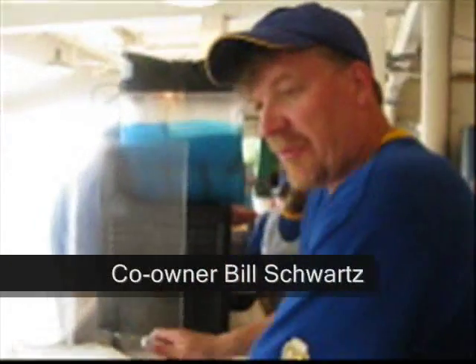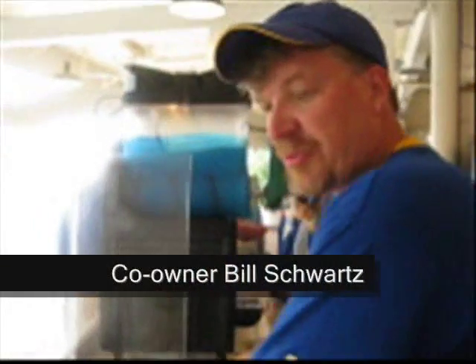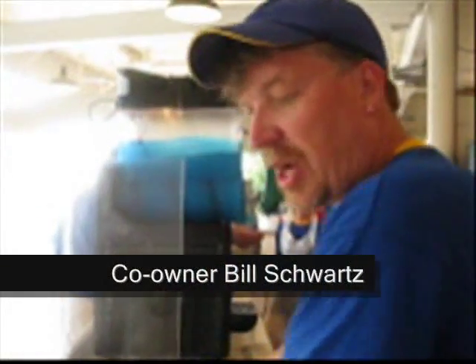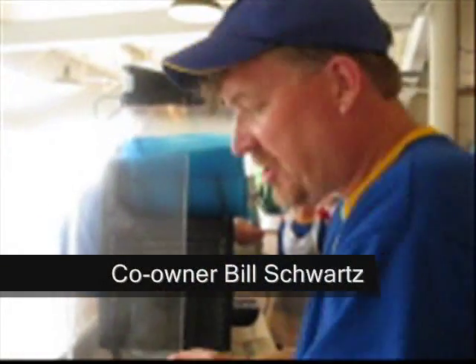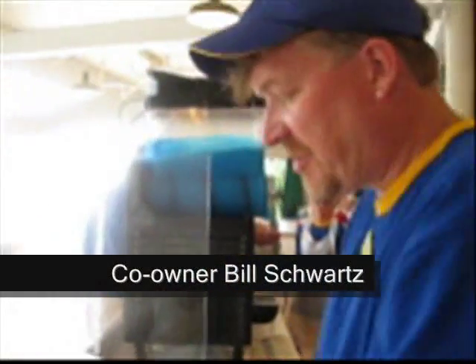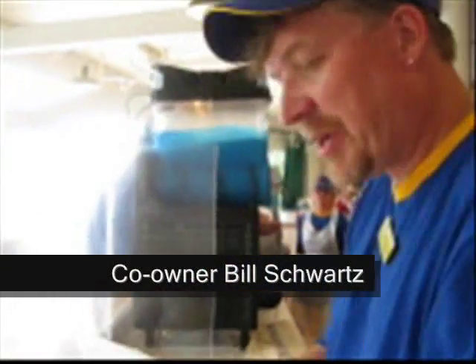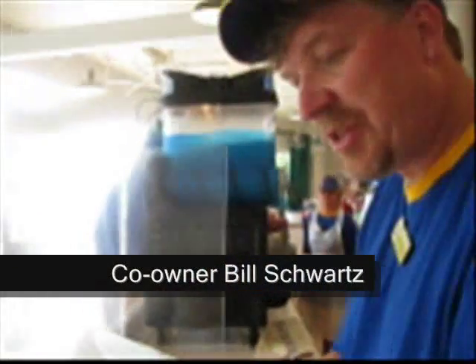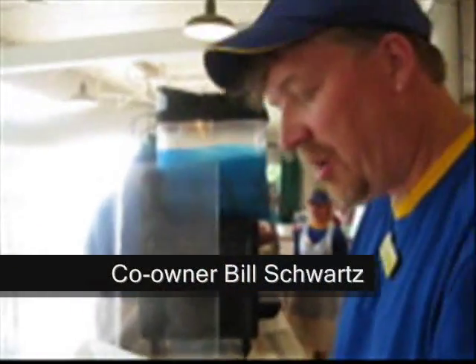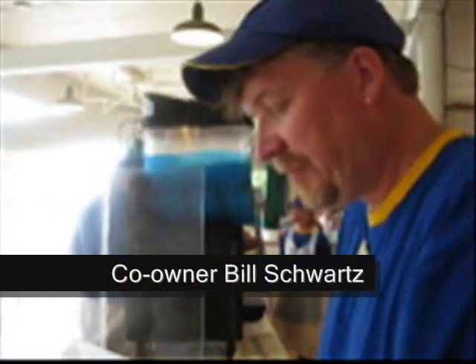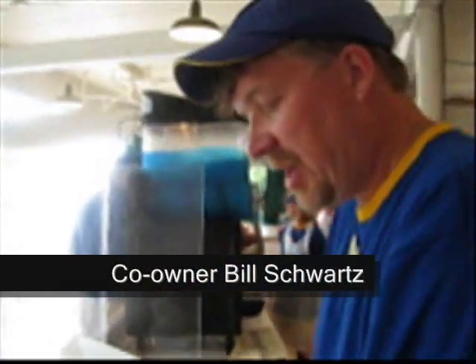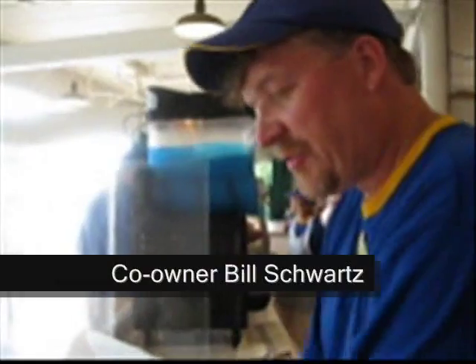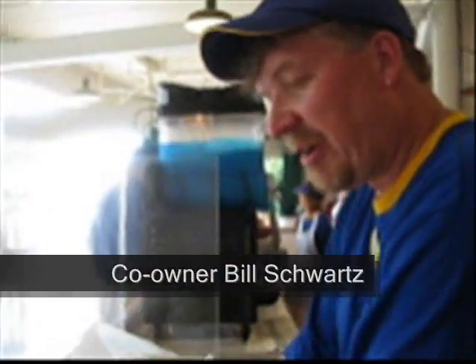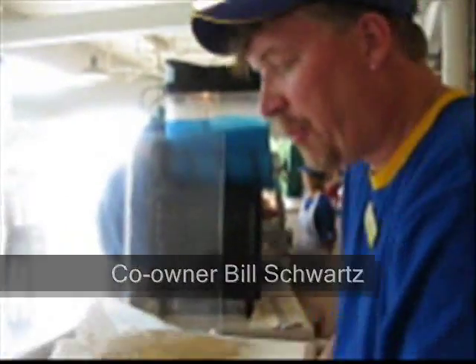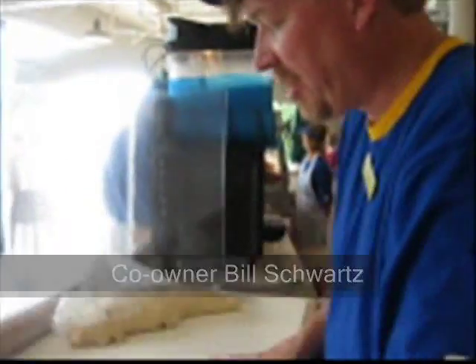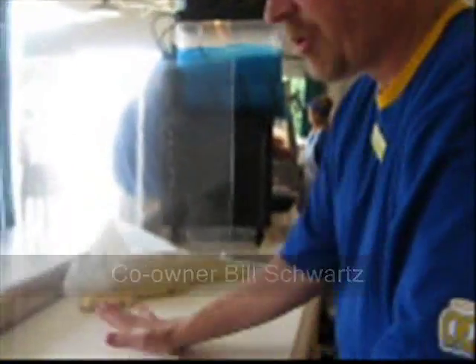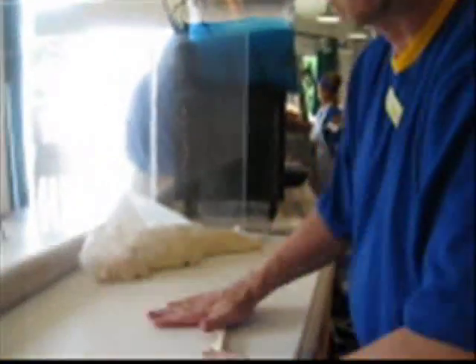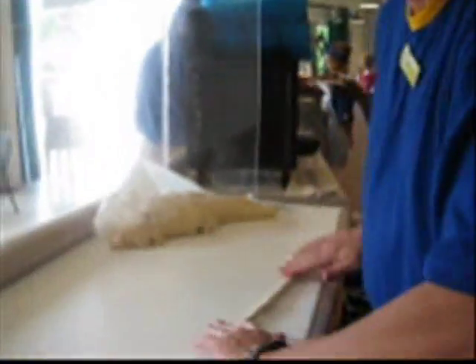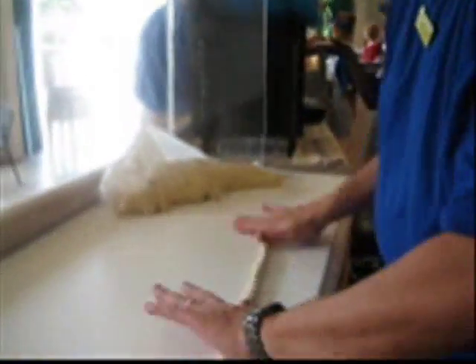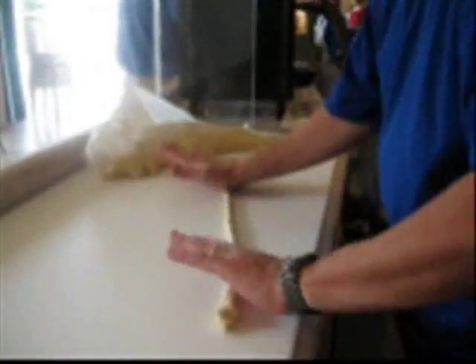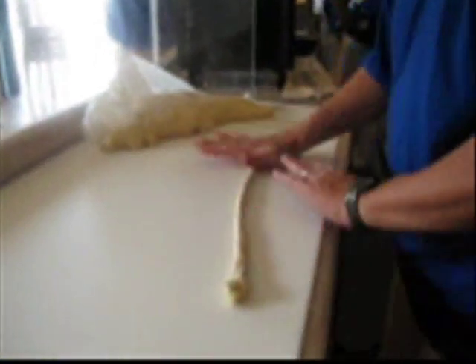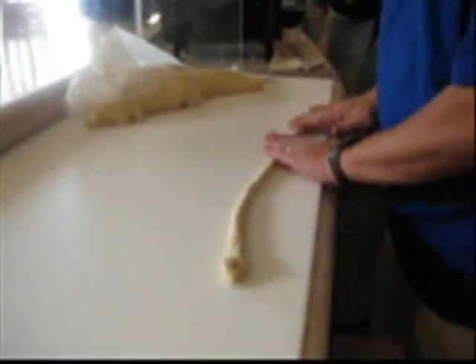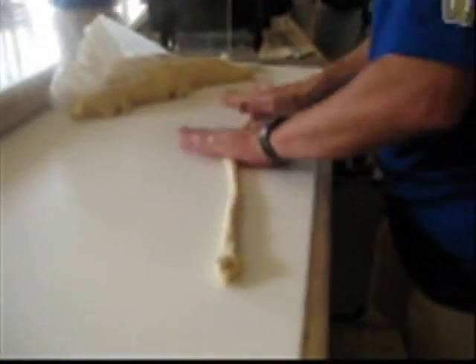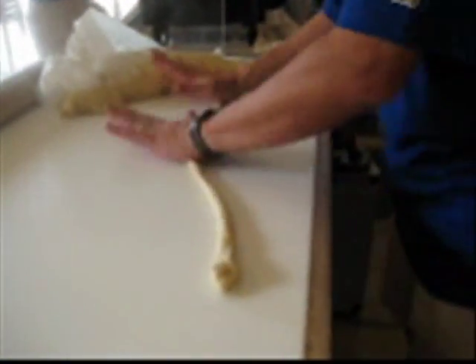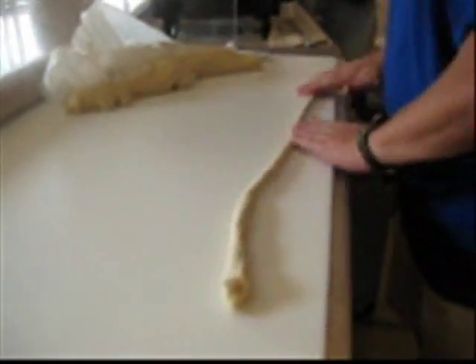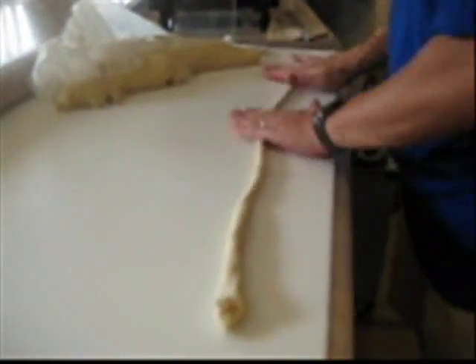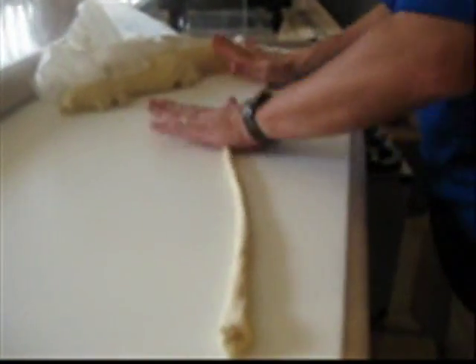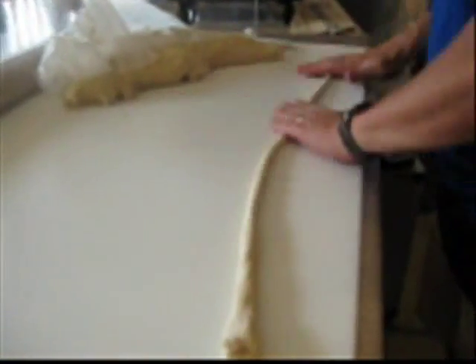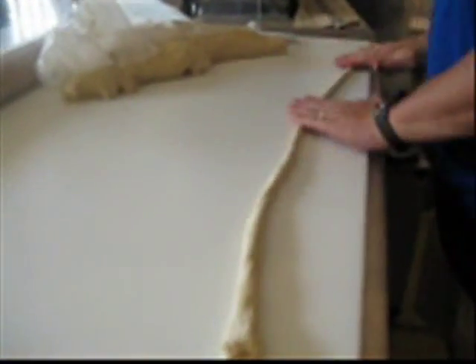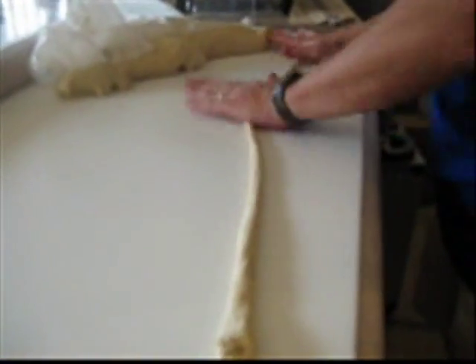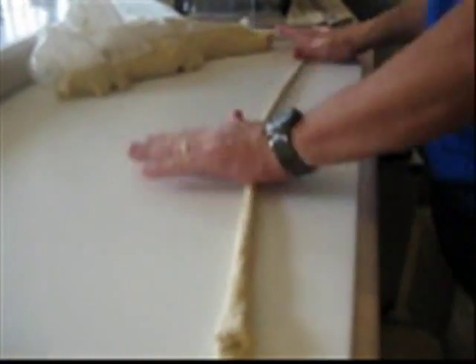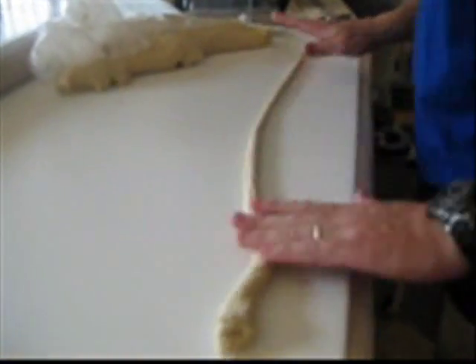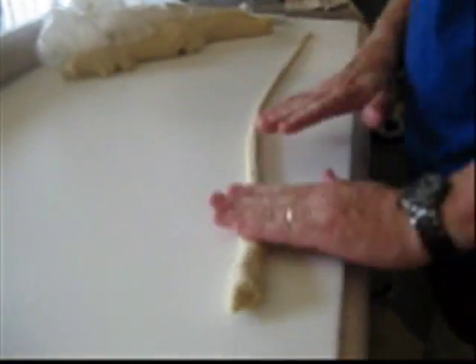First, we cut ourselves a piece of dough. It's very important that we roll it down to 42 inches, having the right depth.